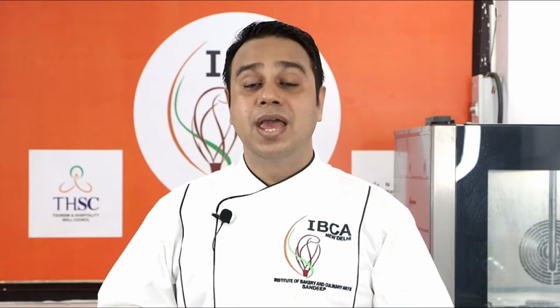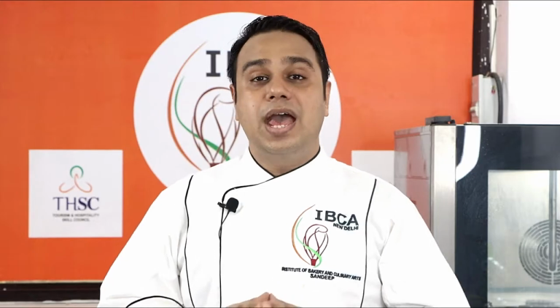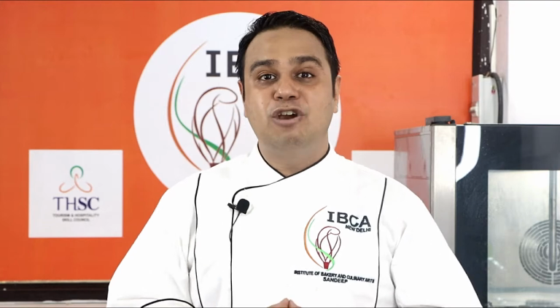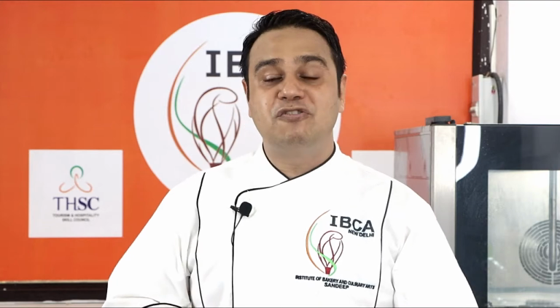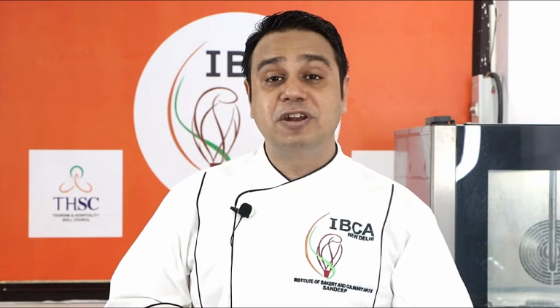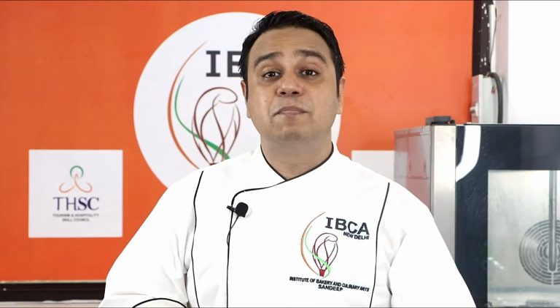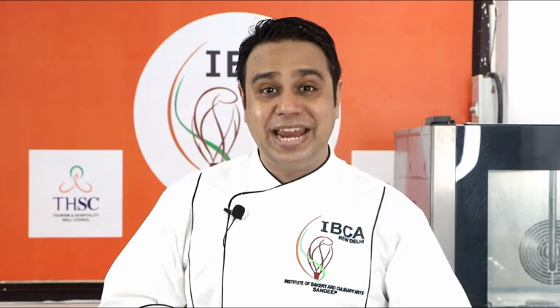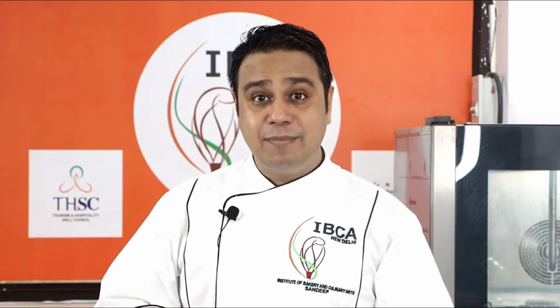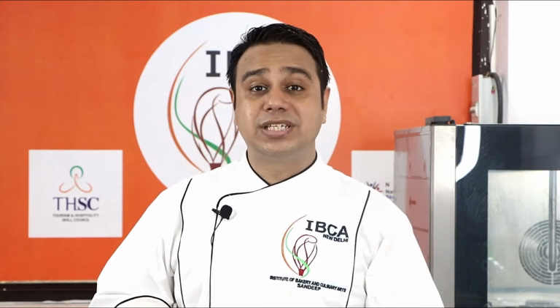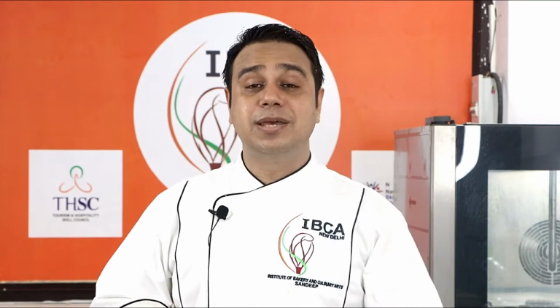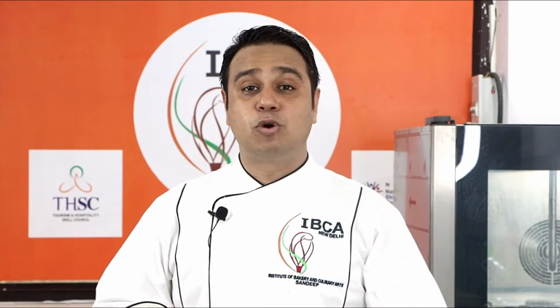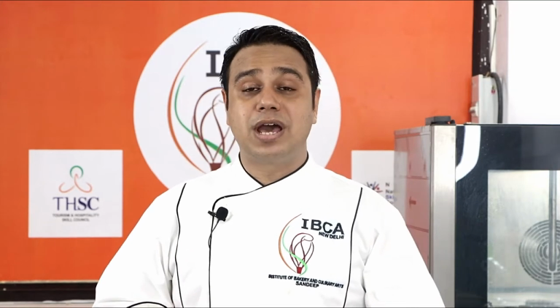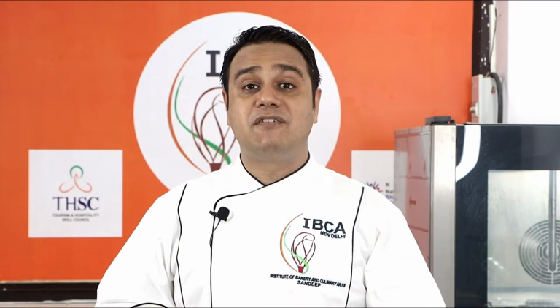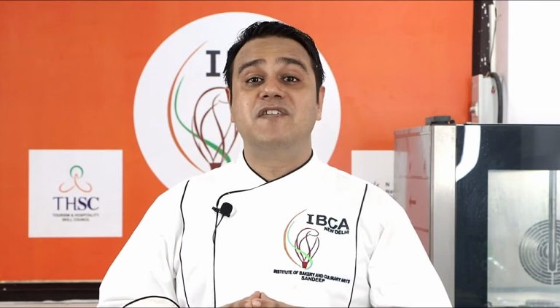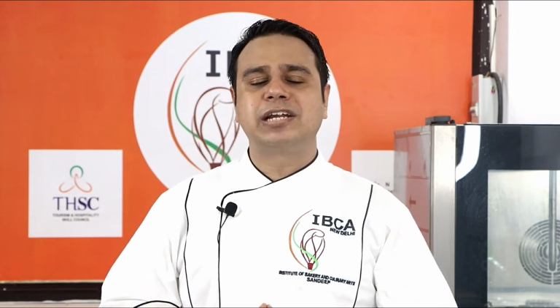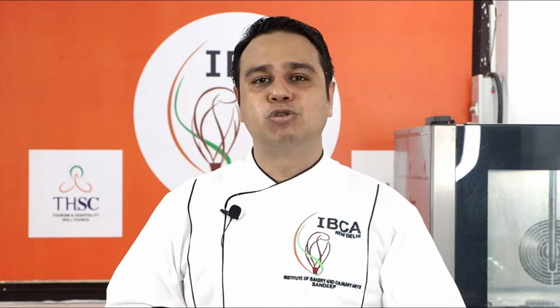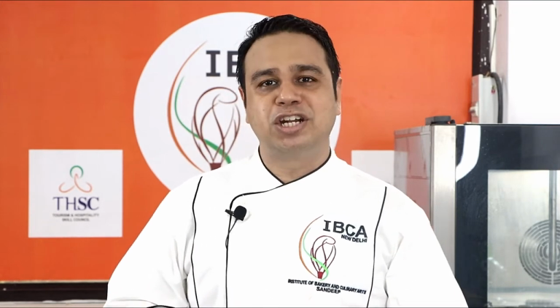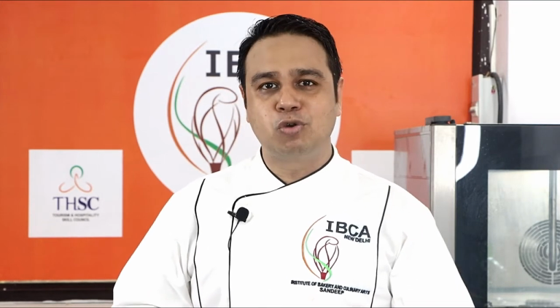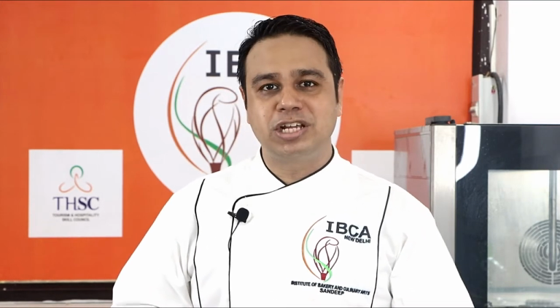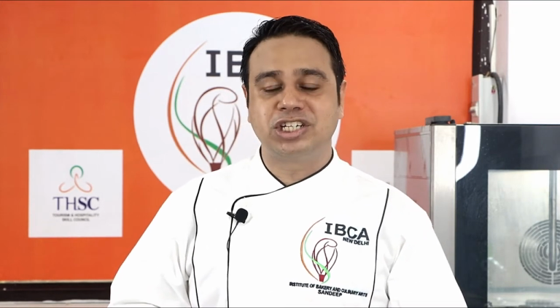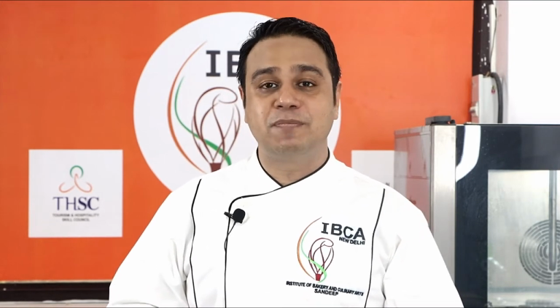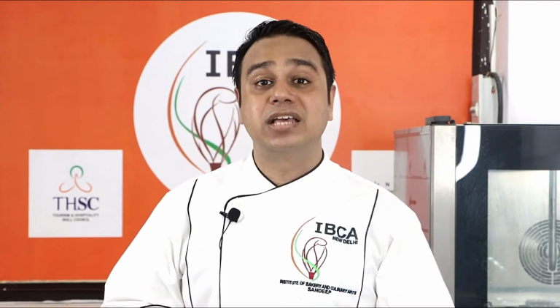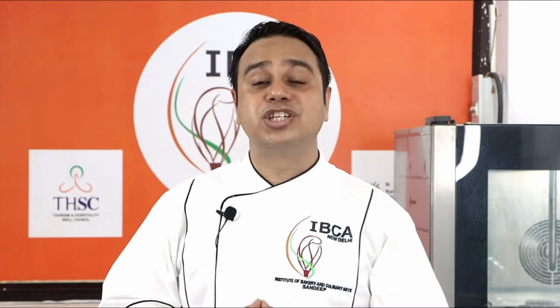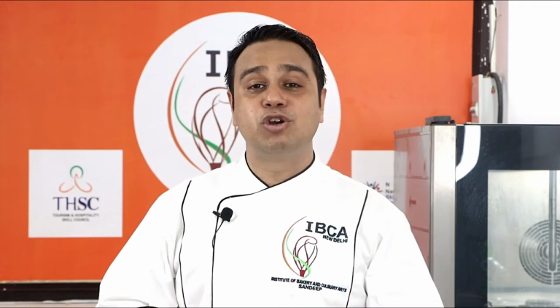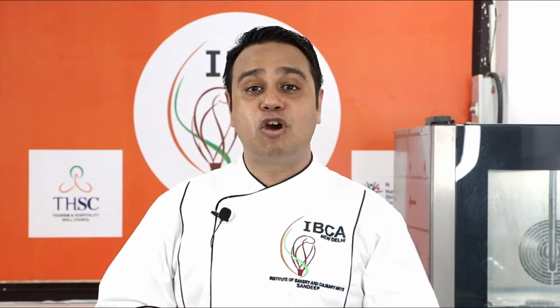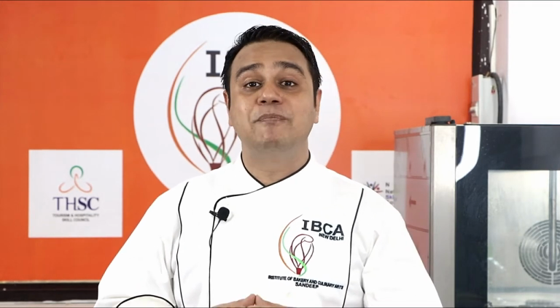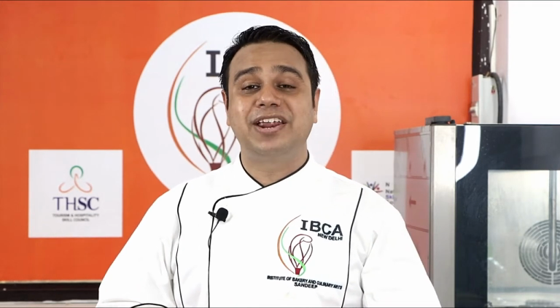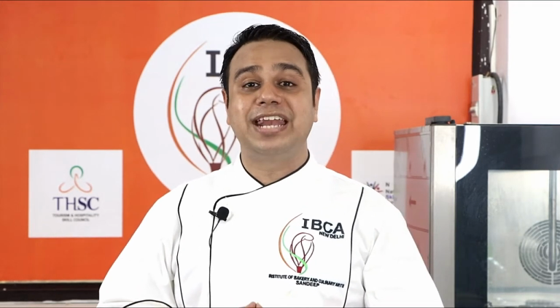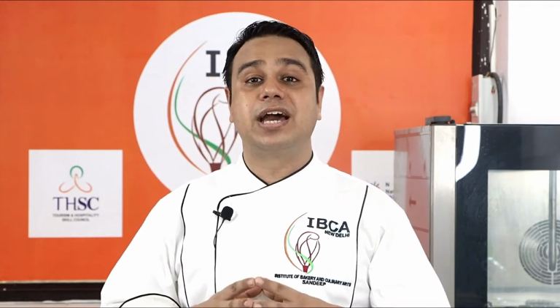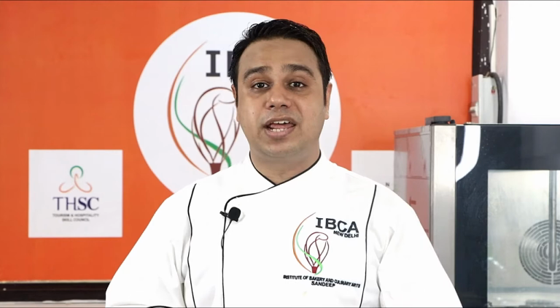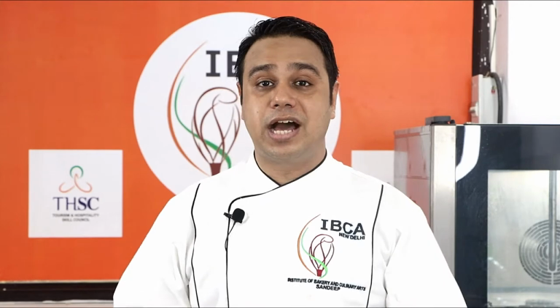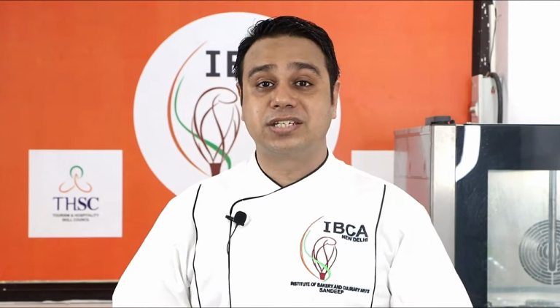Hello everyone, my name is Sandeep Kotnala. Welcome to the tutorial session by Institute of Bakery and Culinary Arts.